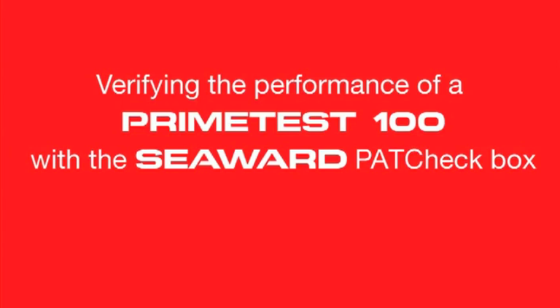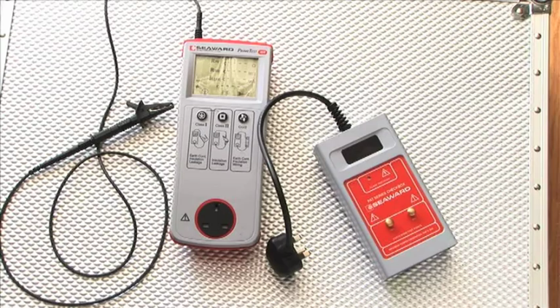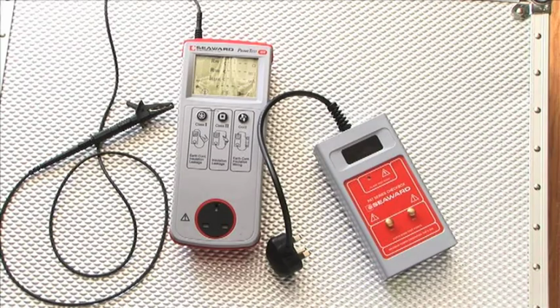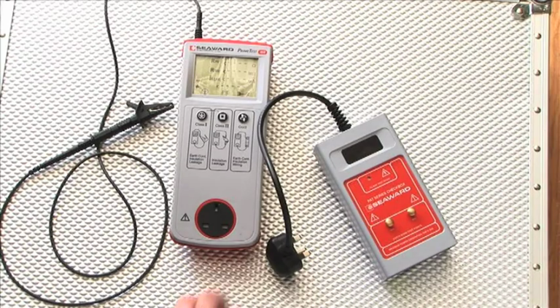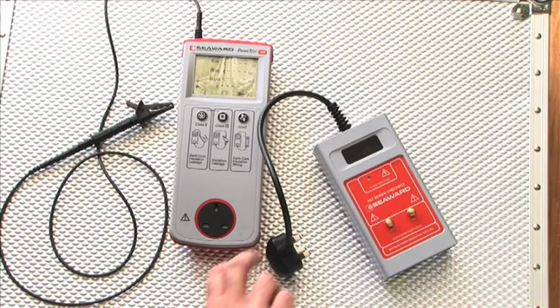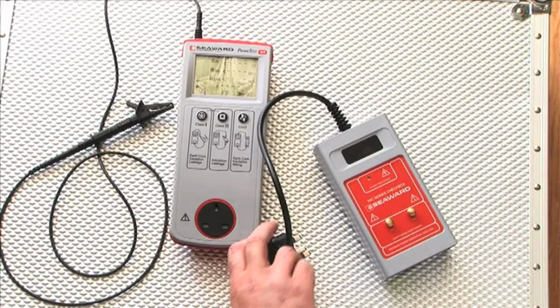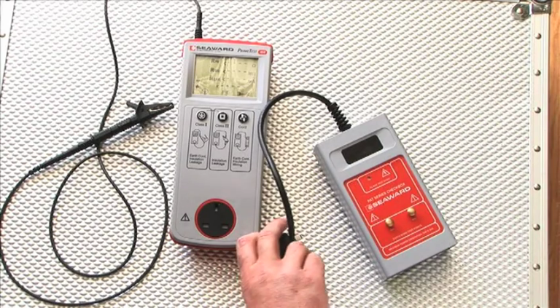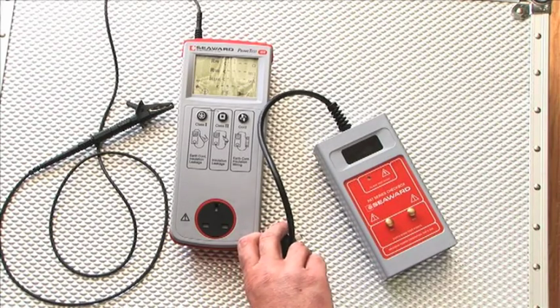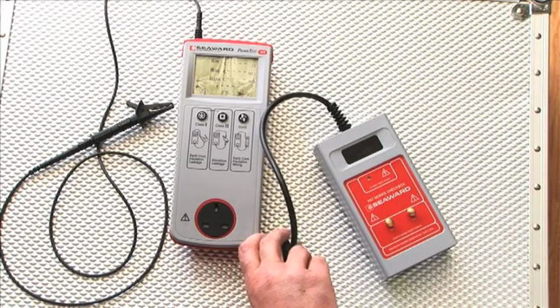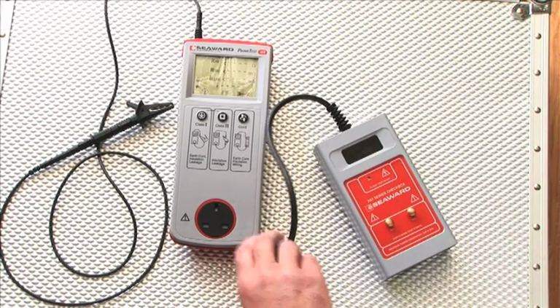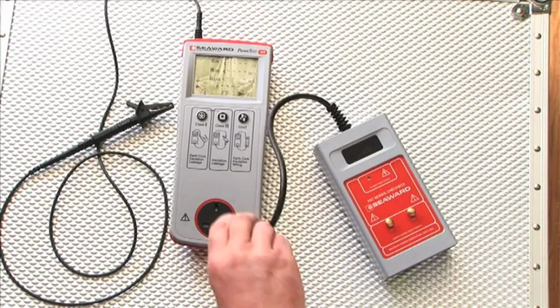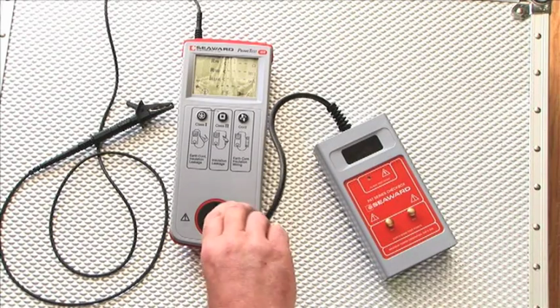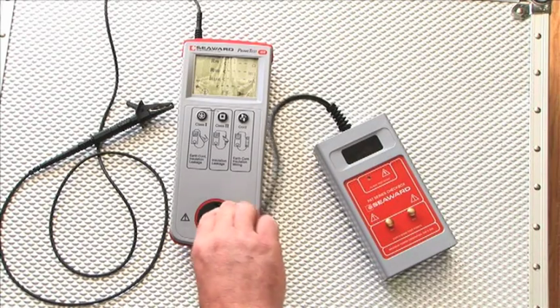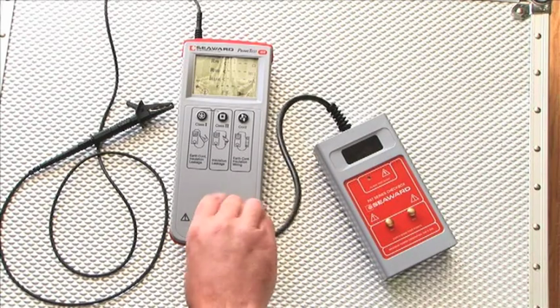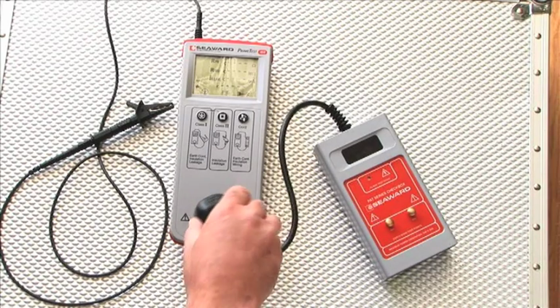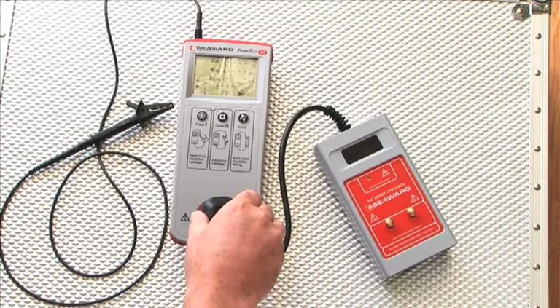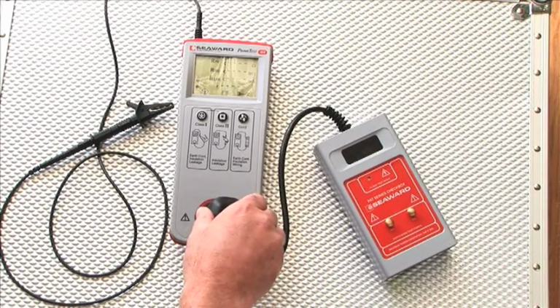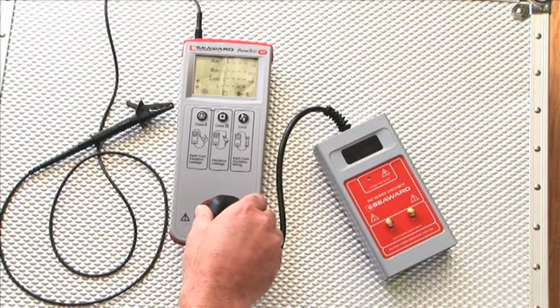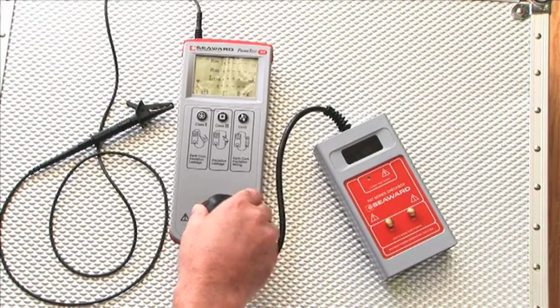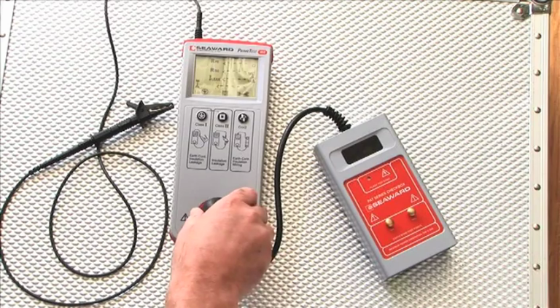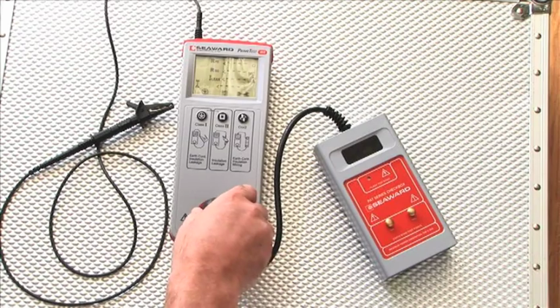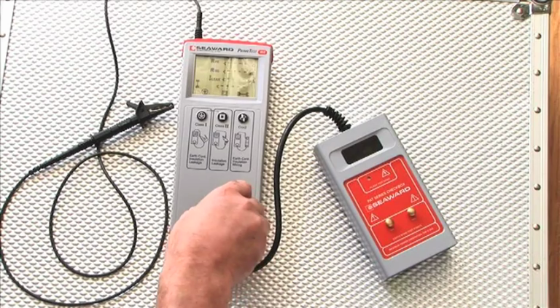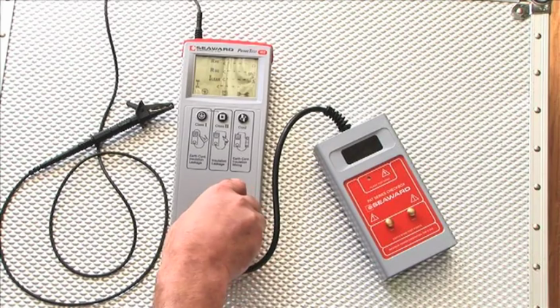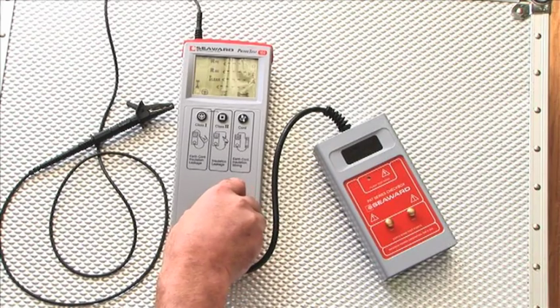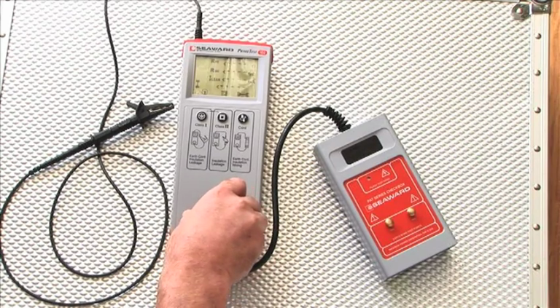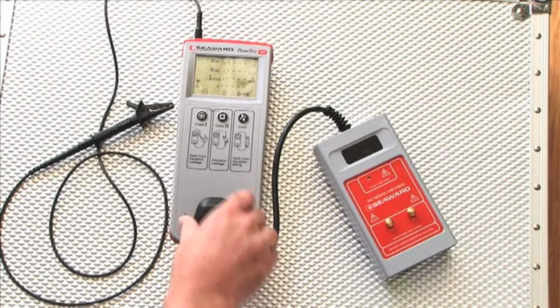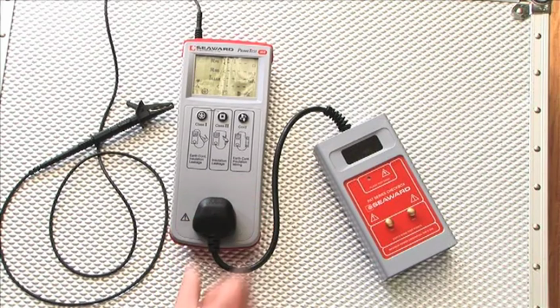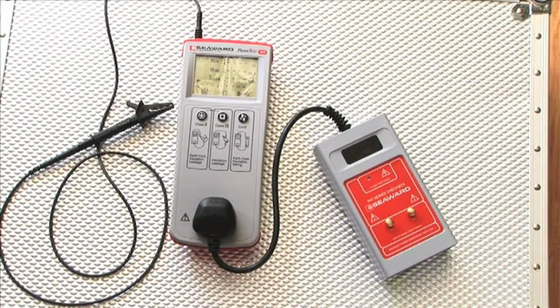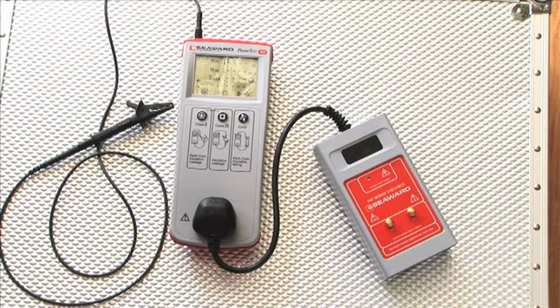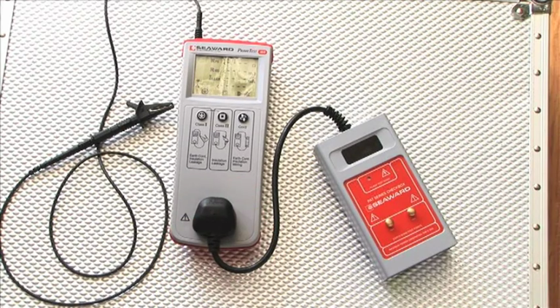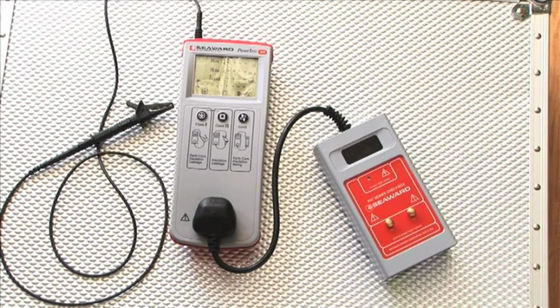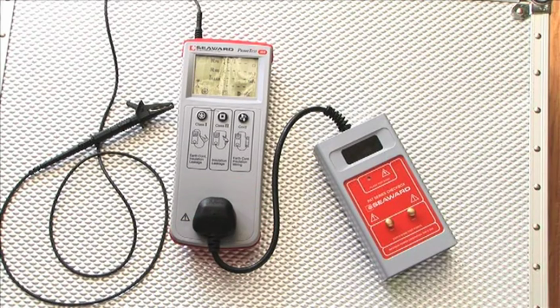The PAT checkbox is connected to the PAT tester's socket and is compatible with any appliance tester fitted with a UK mains socket.